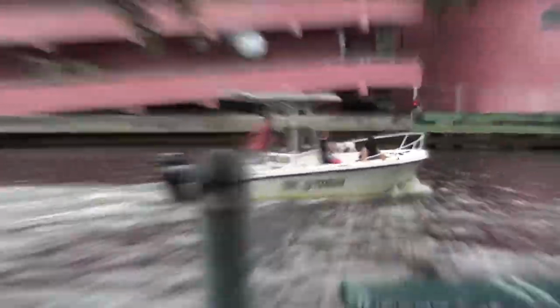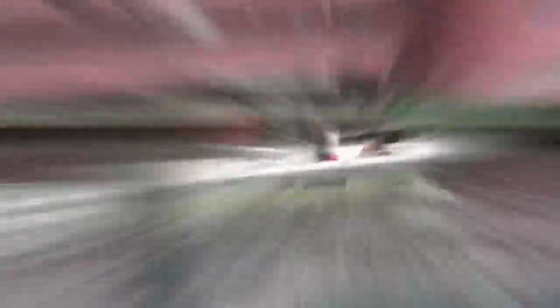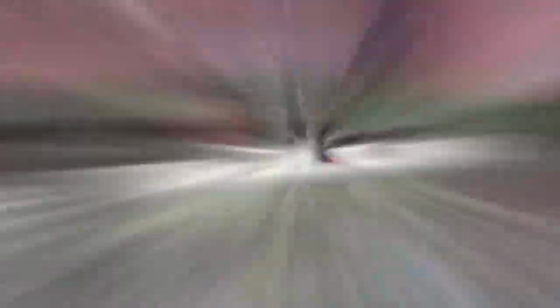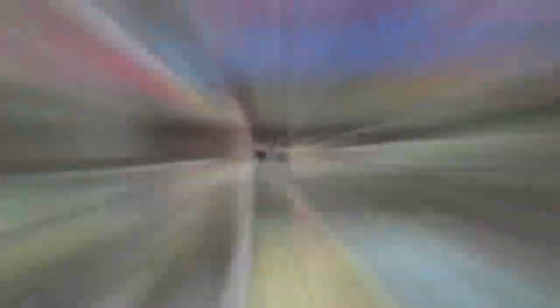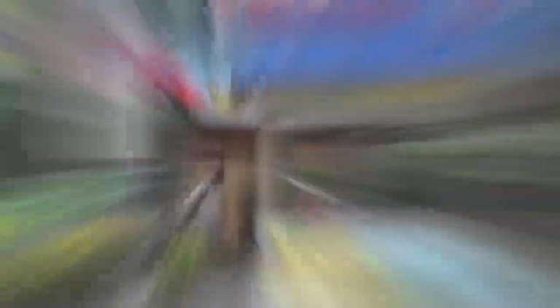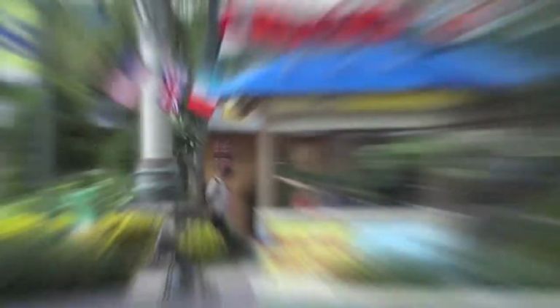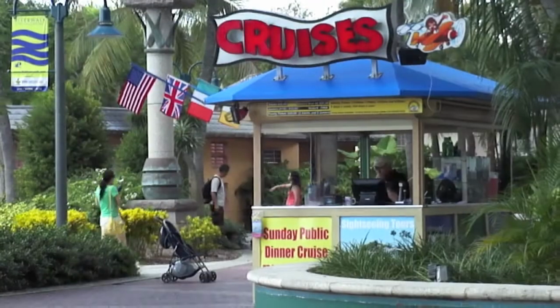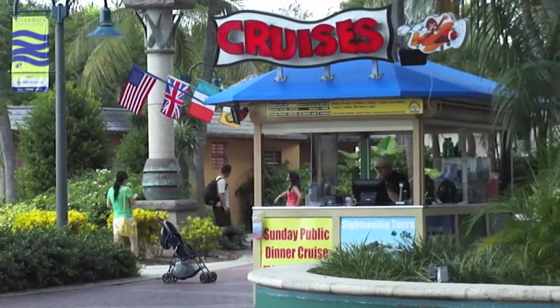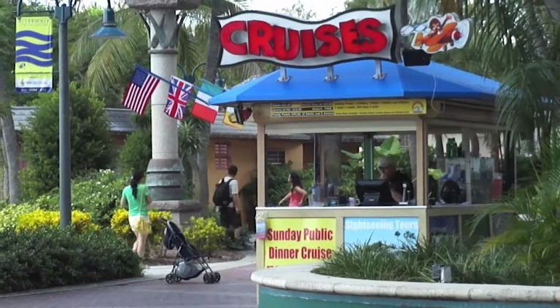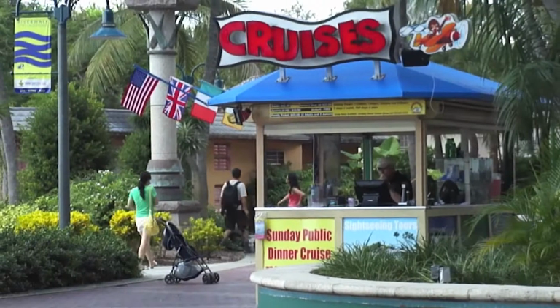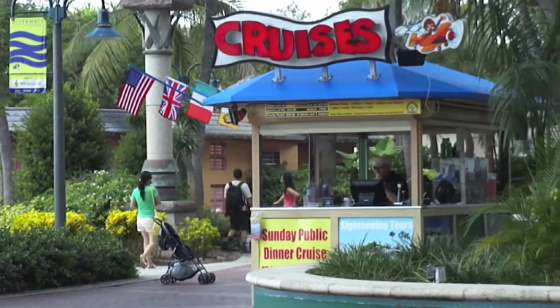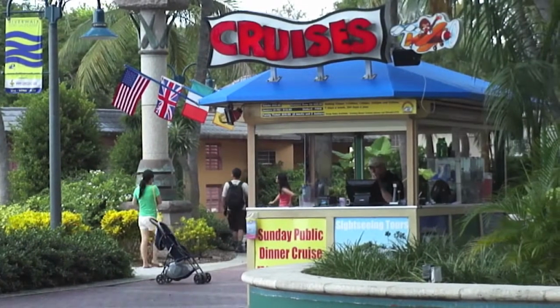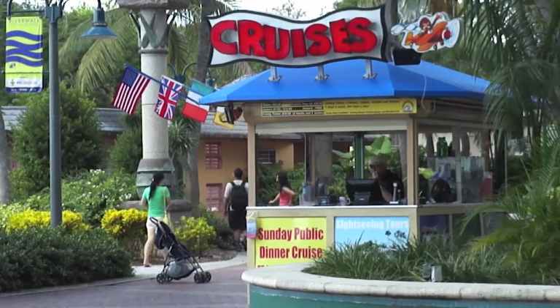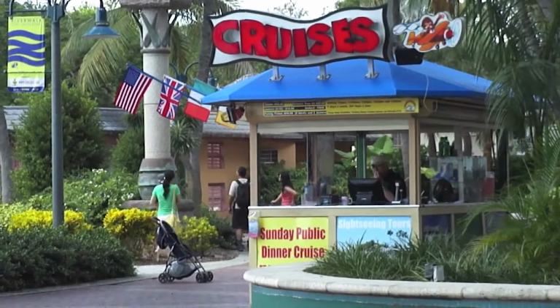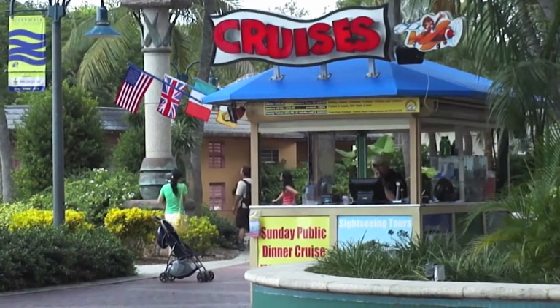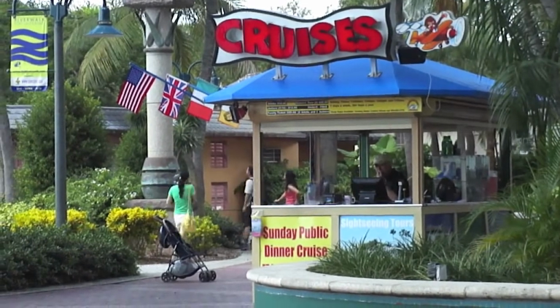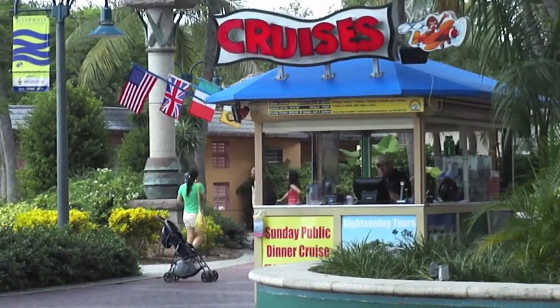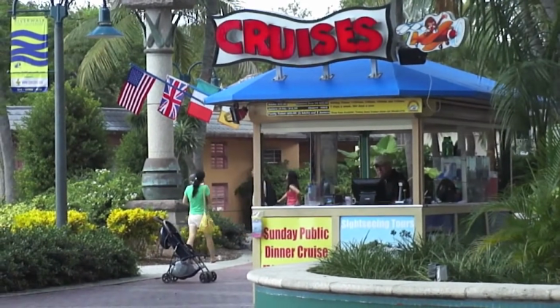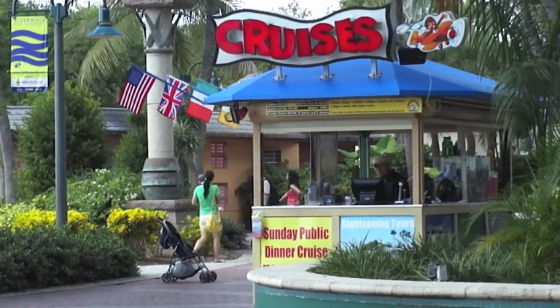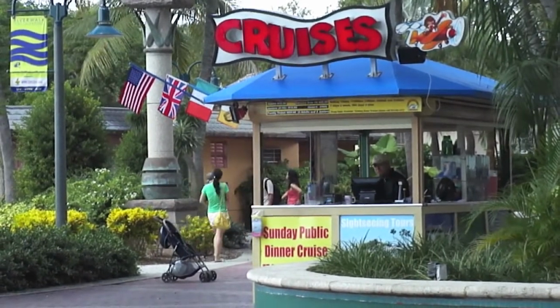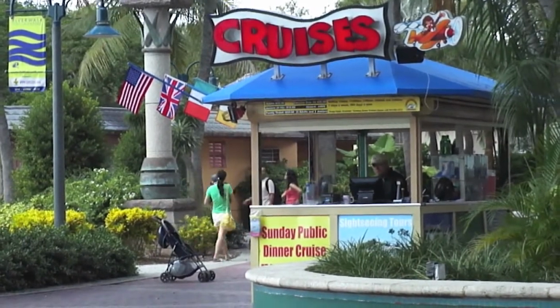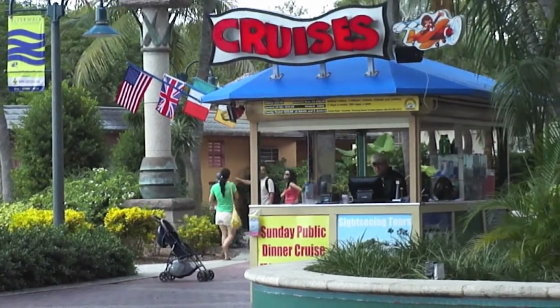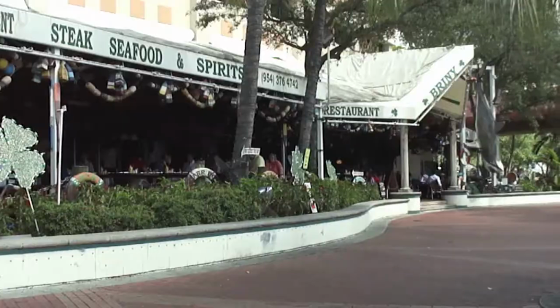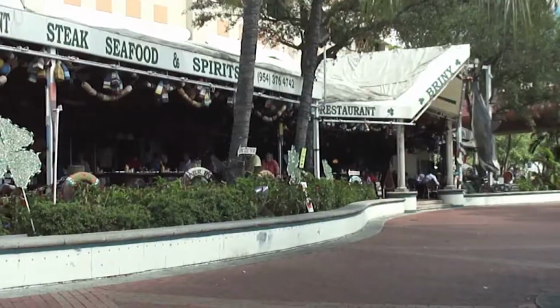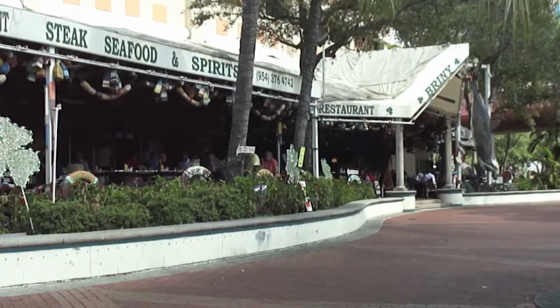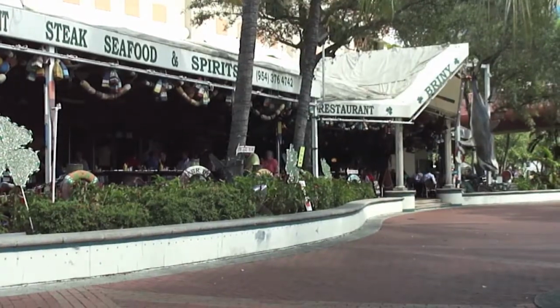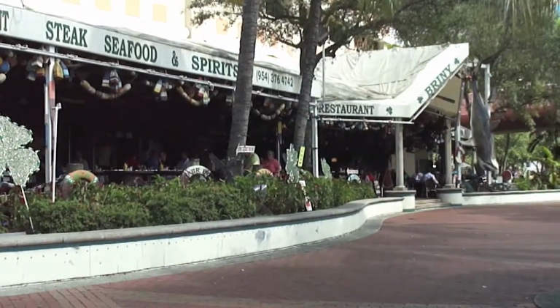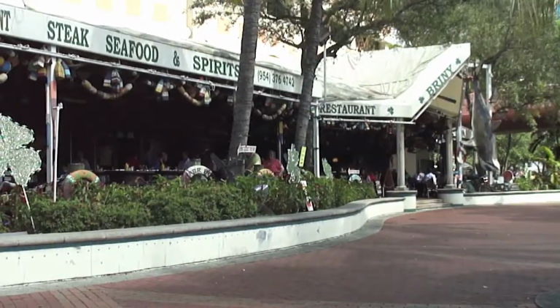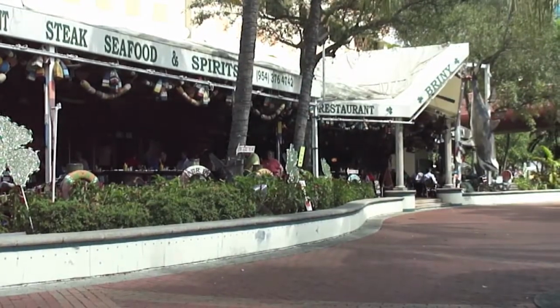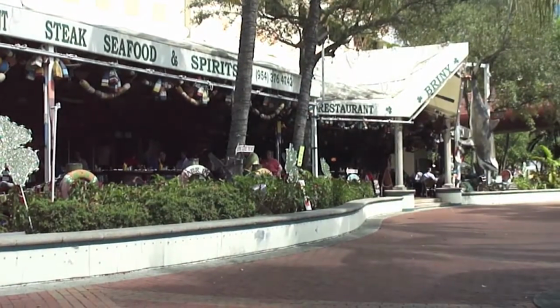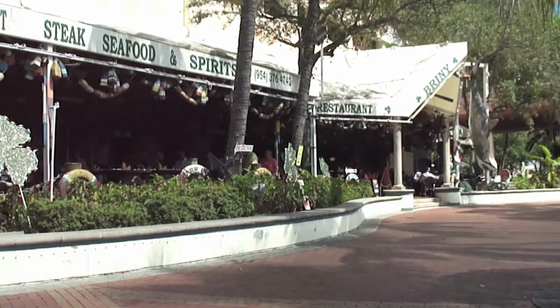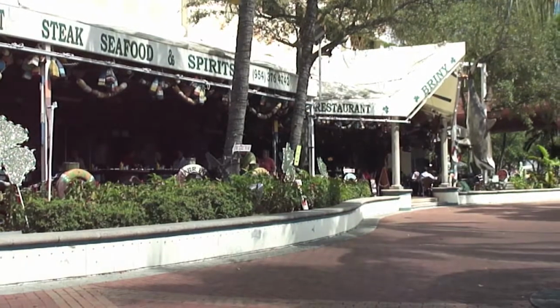Other options include going for a river cruise or getting a bite to eat at Sweet 100 or Briney's Irish Pub.